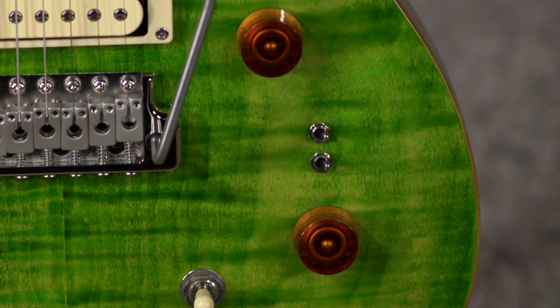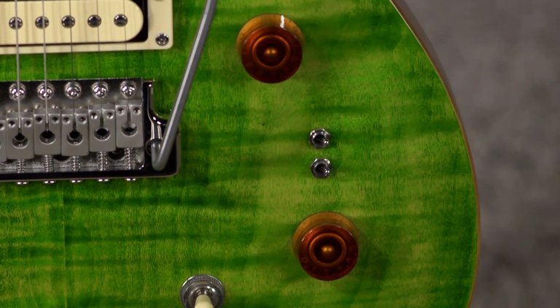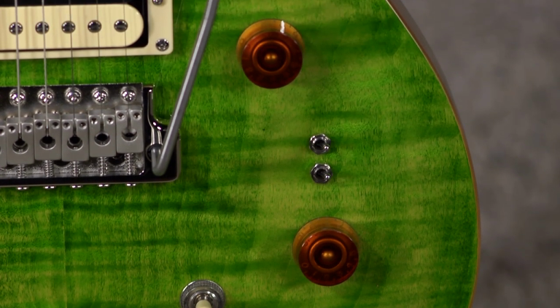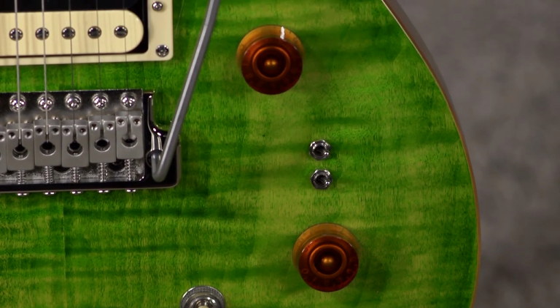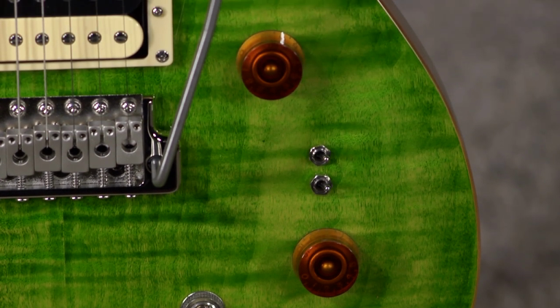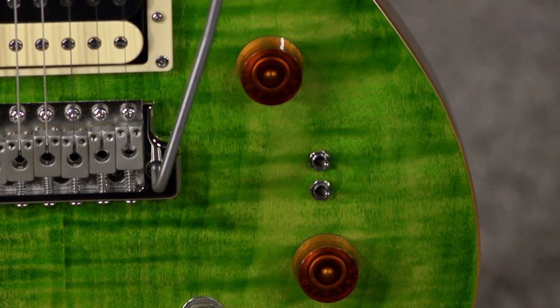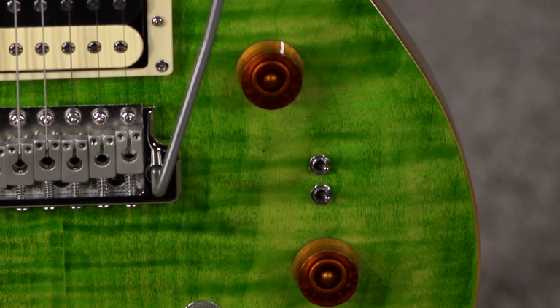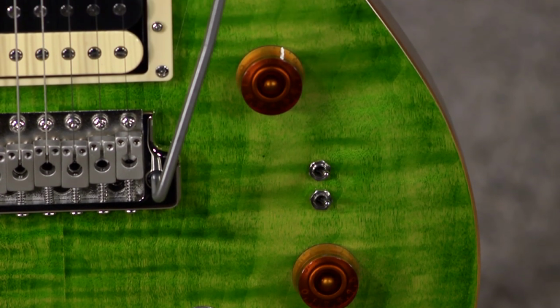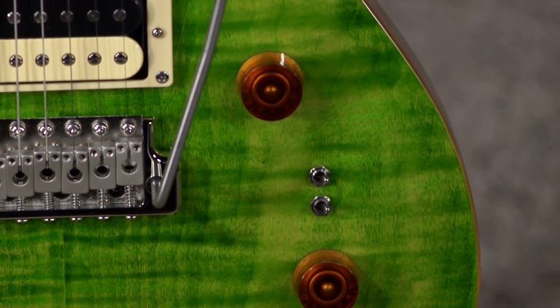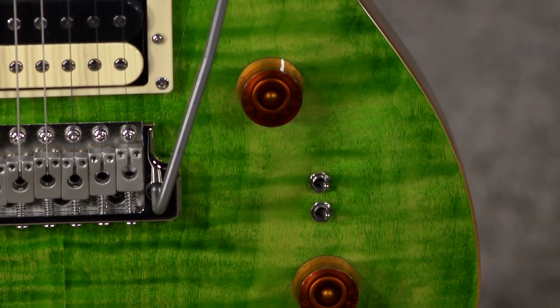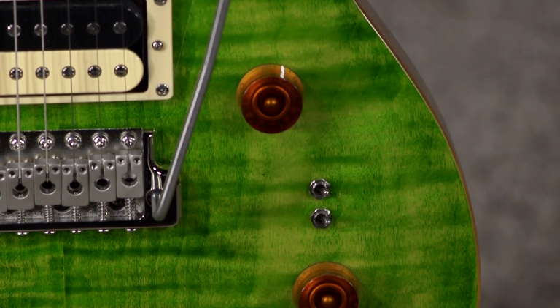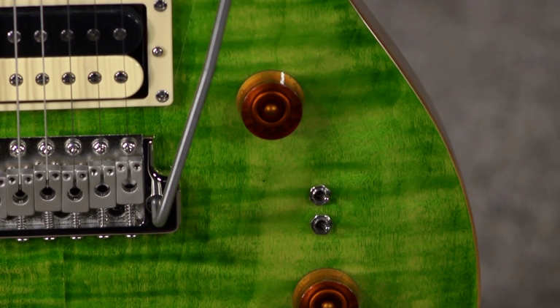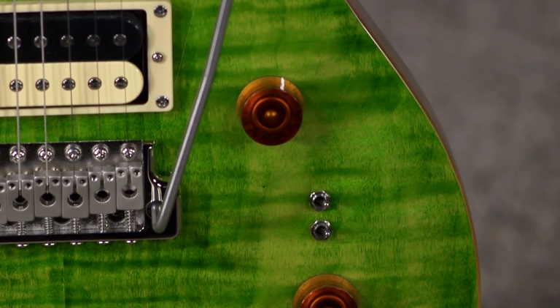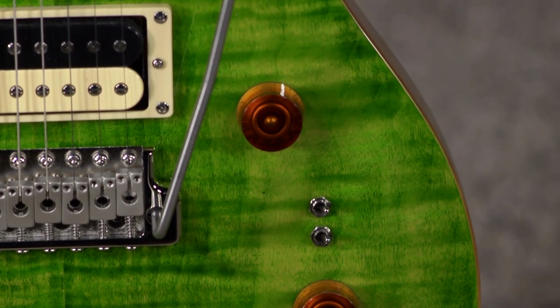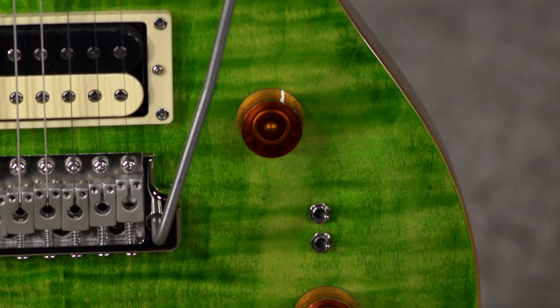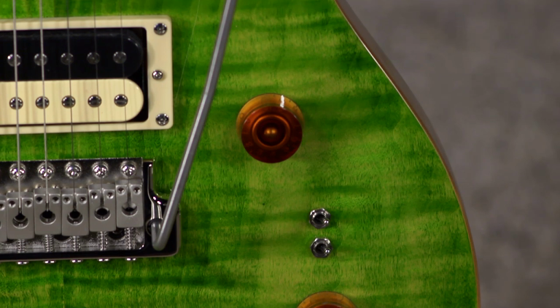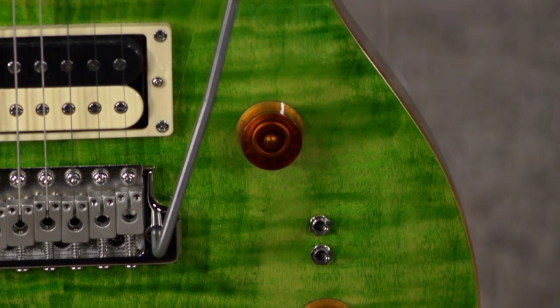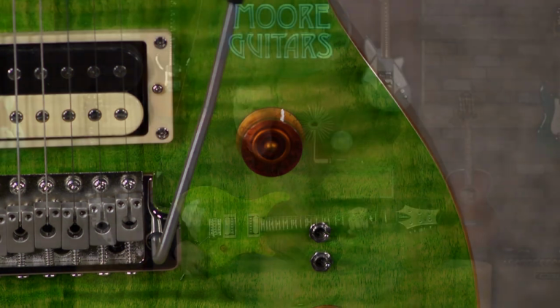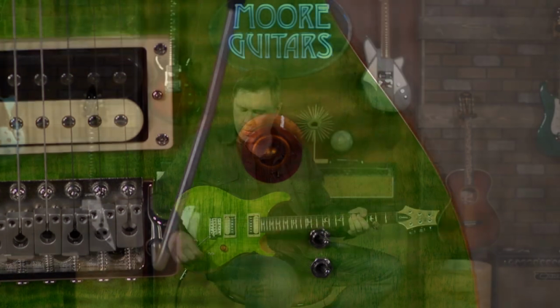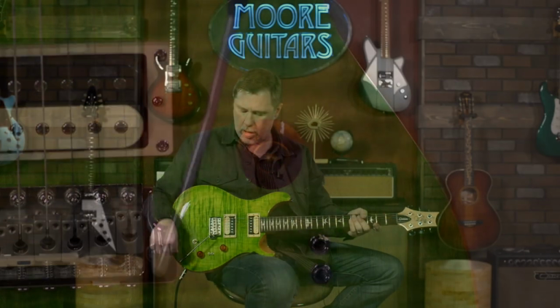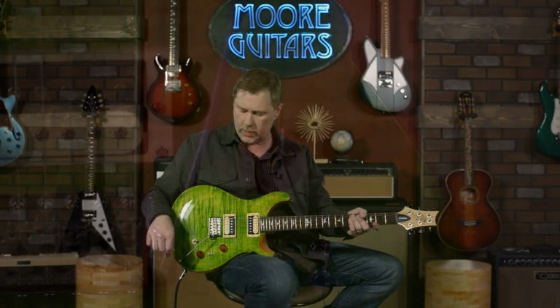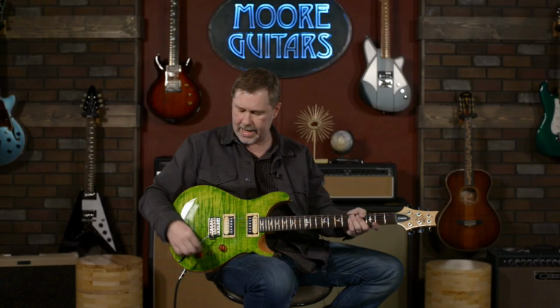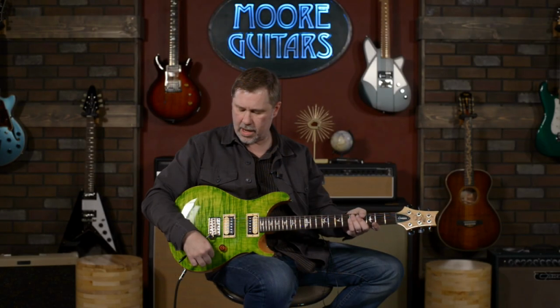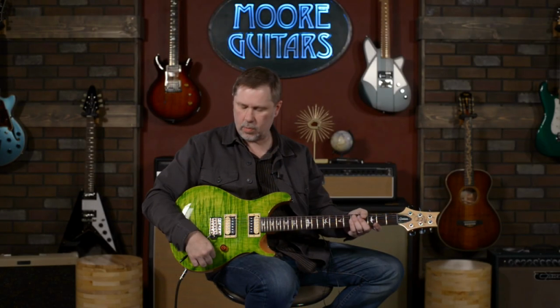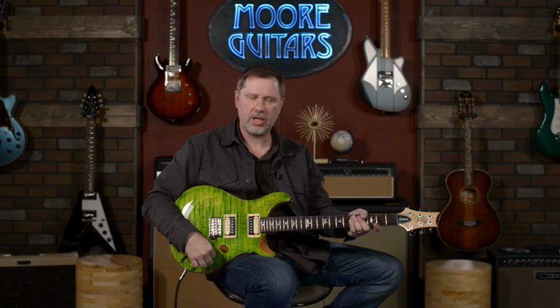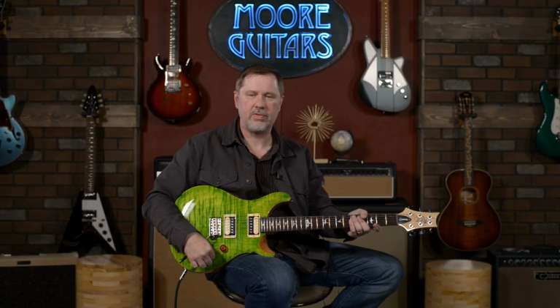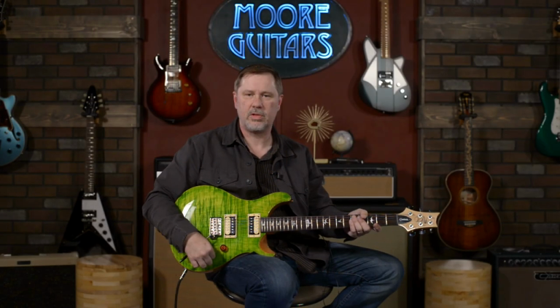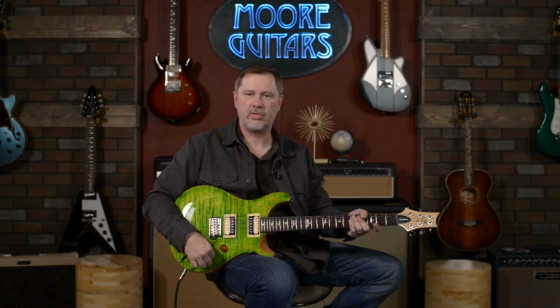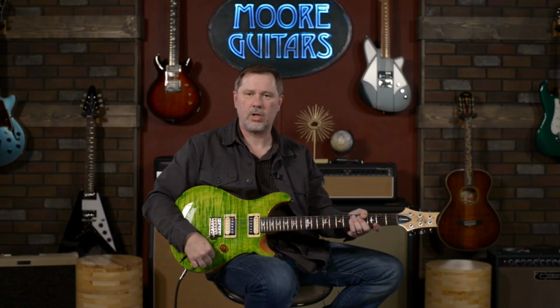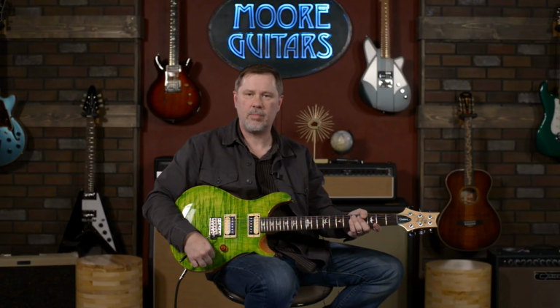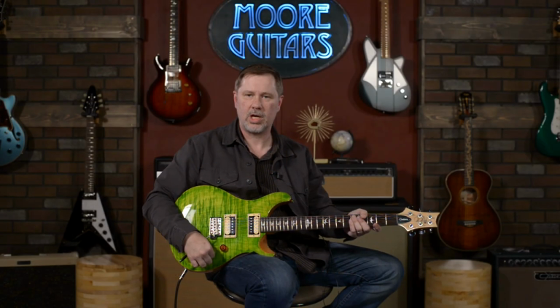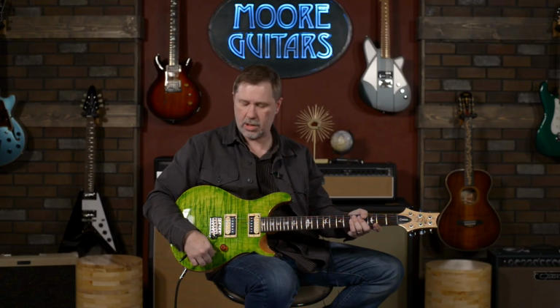It's just one volume, one tone, no push-pulls on these. Instead, they have a mini toggle on each pickup so you can go all the way down and get the full humbucker.